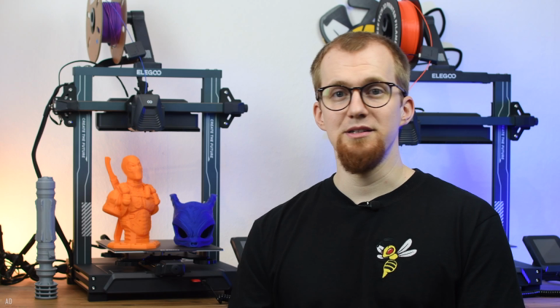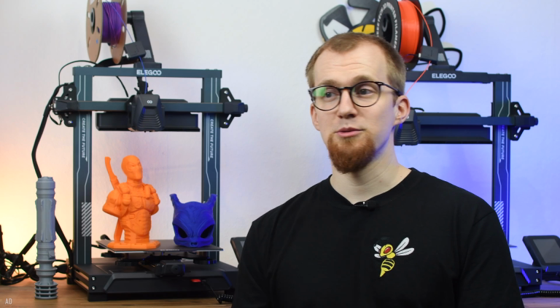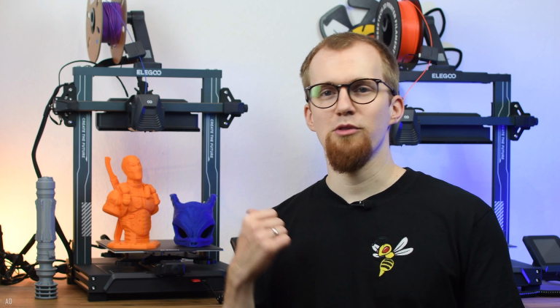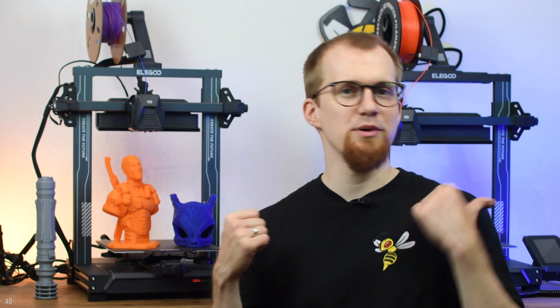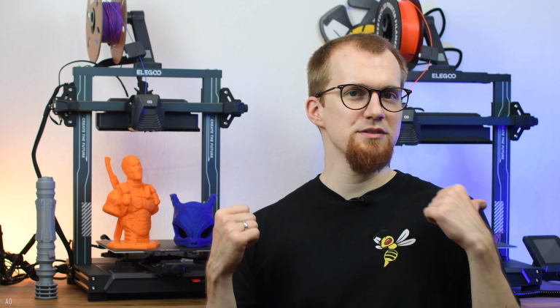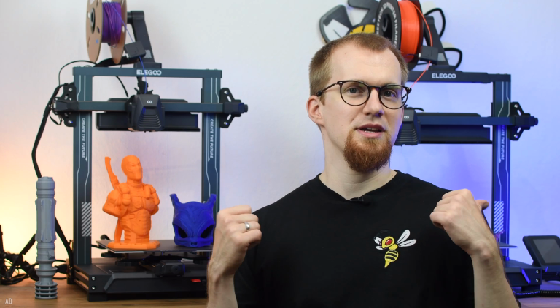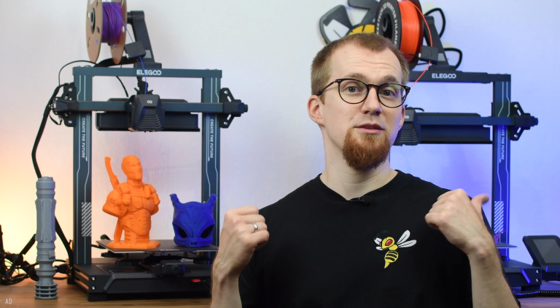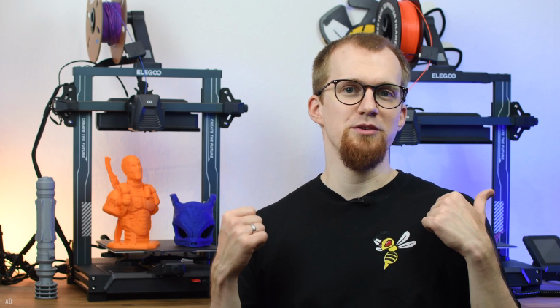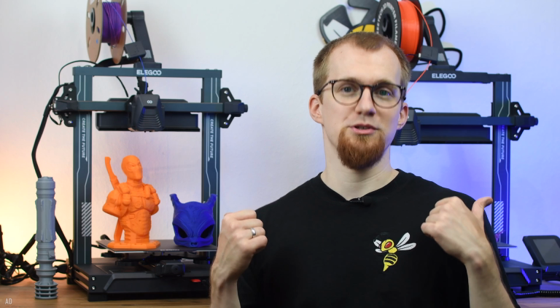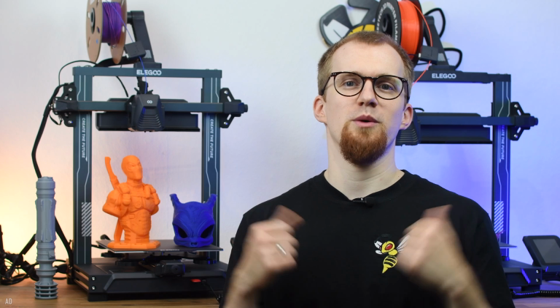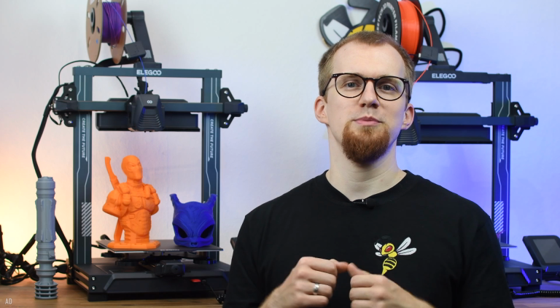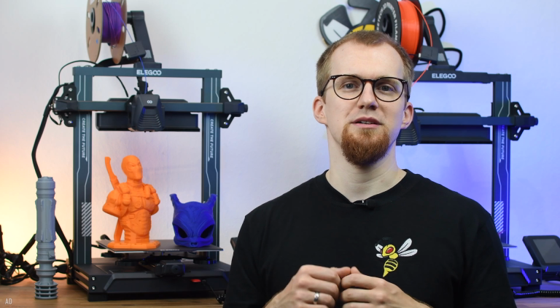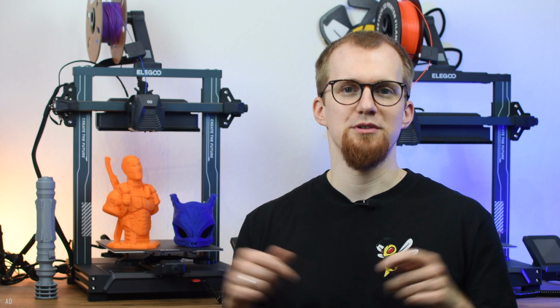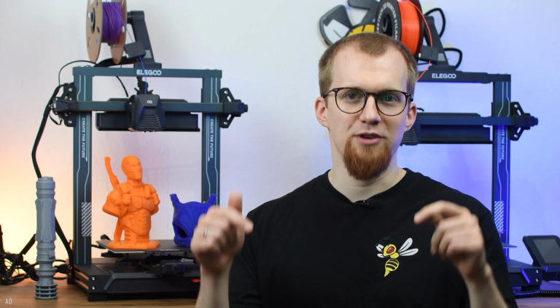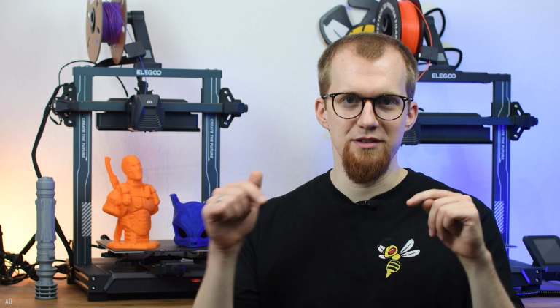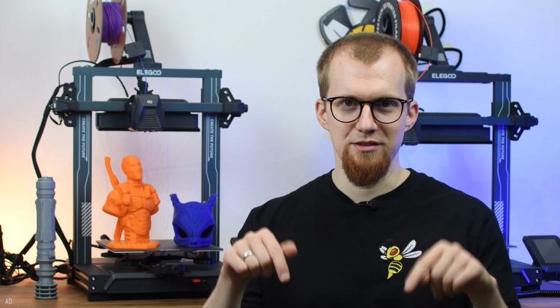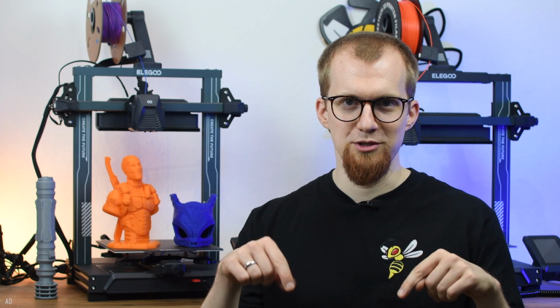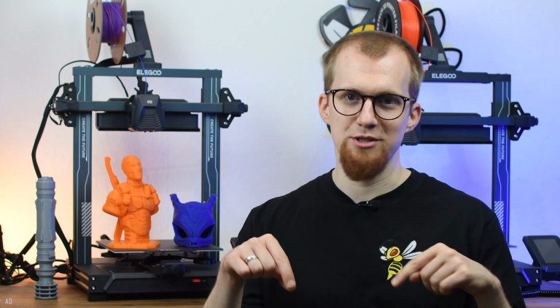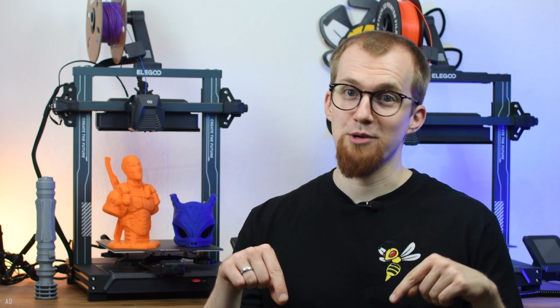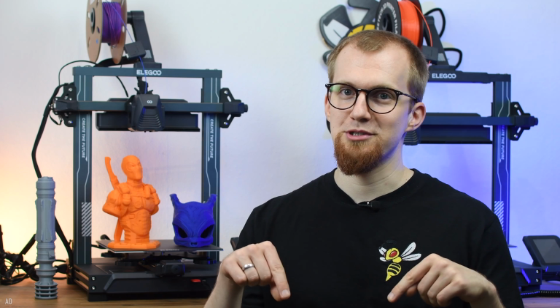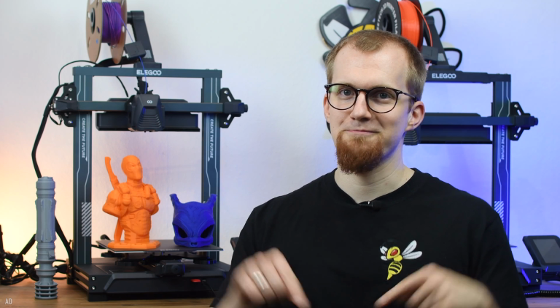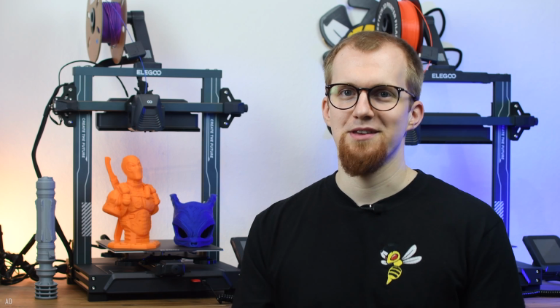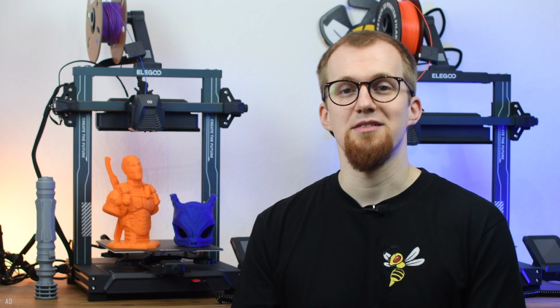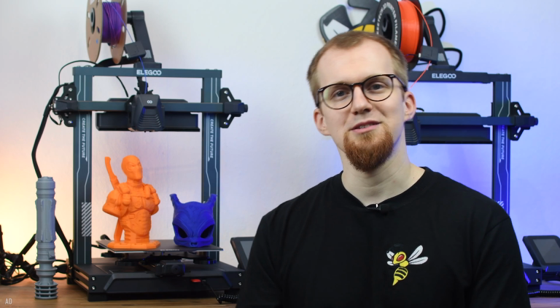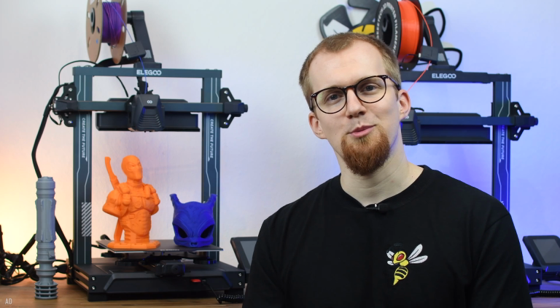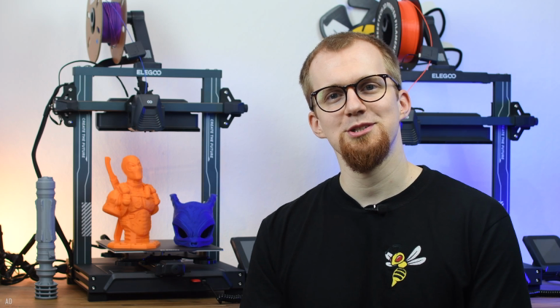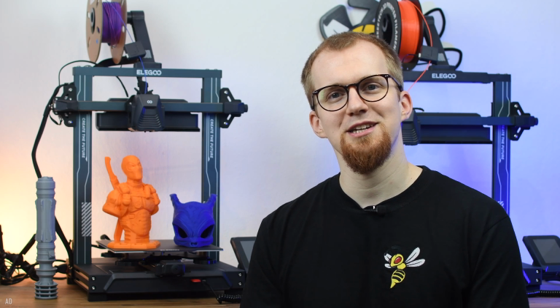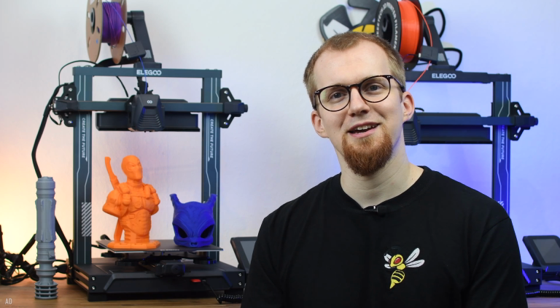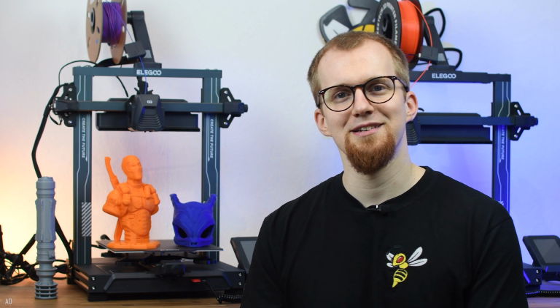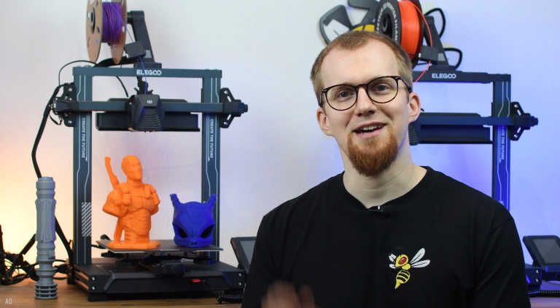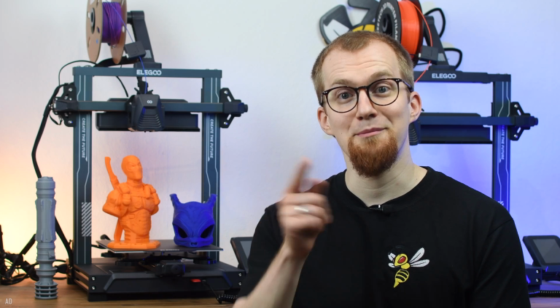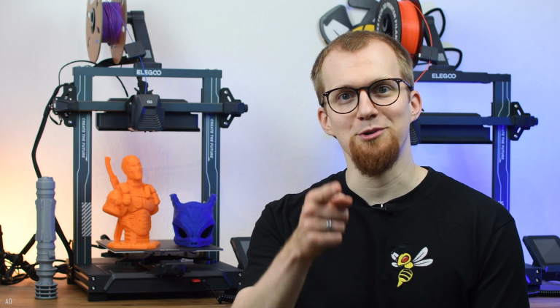Links to both printers and the reviews on my website you can find in the video description. Thanks for watching and I'm out!